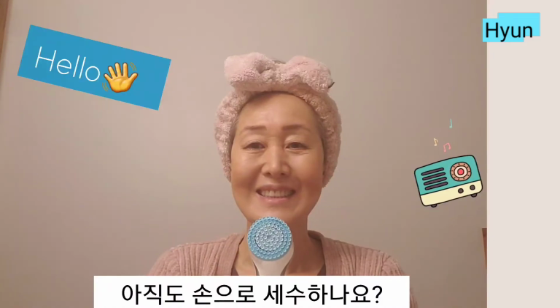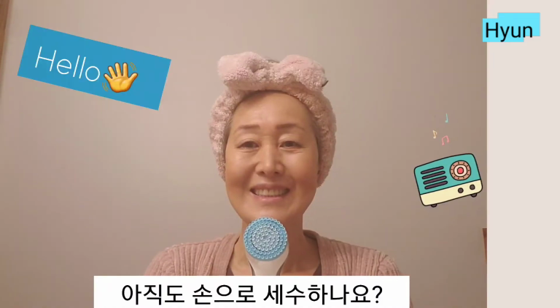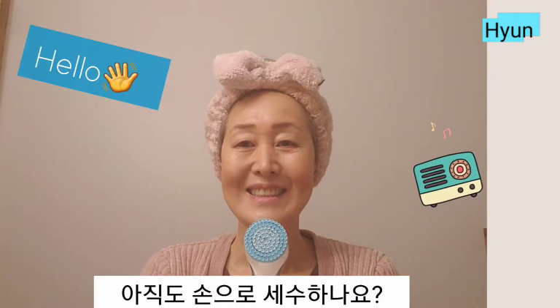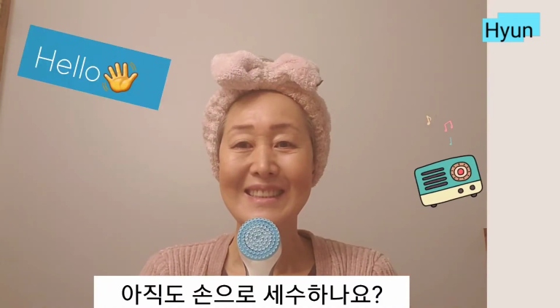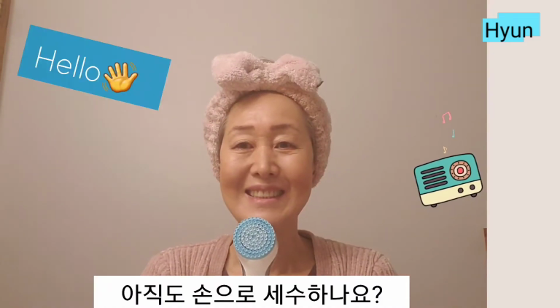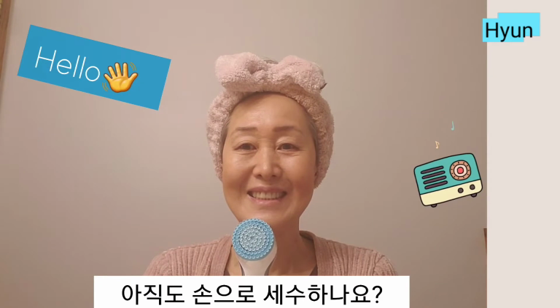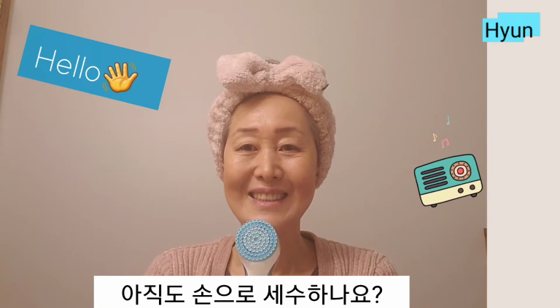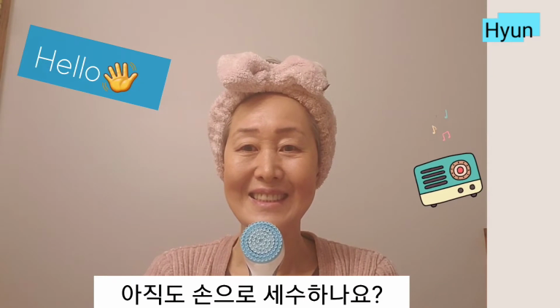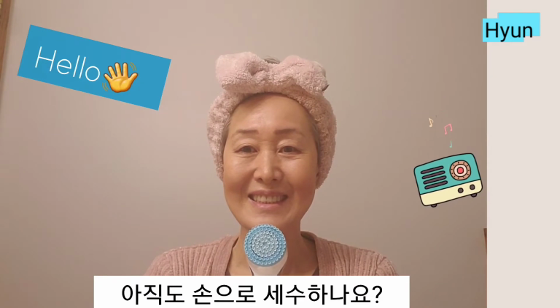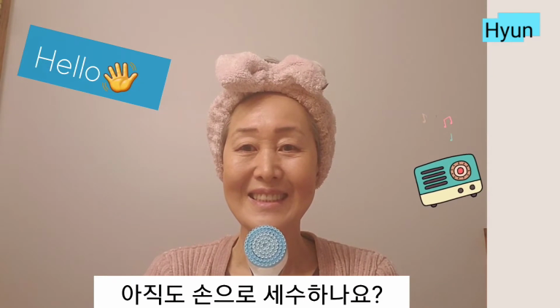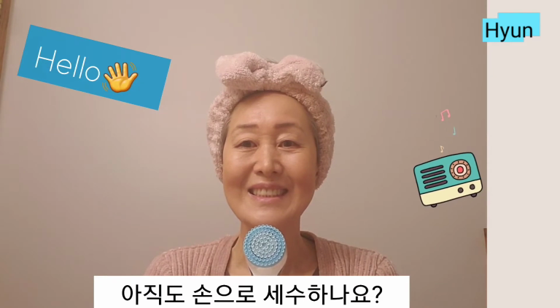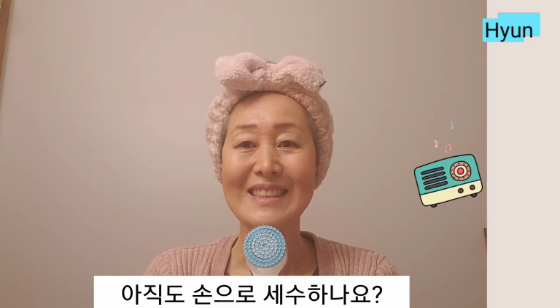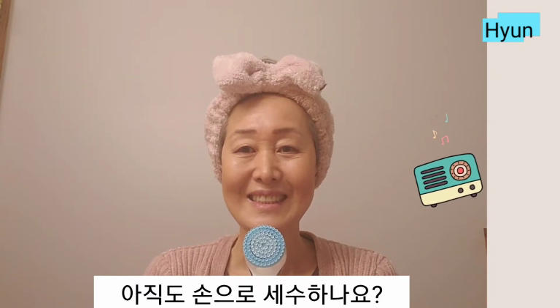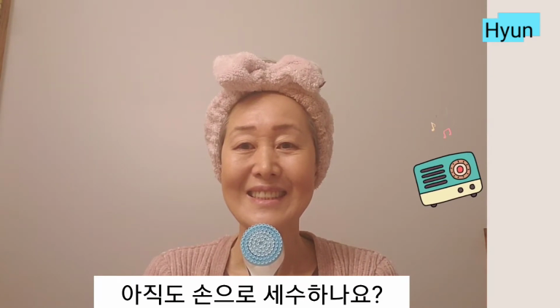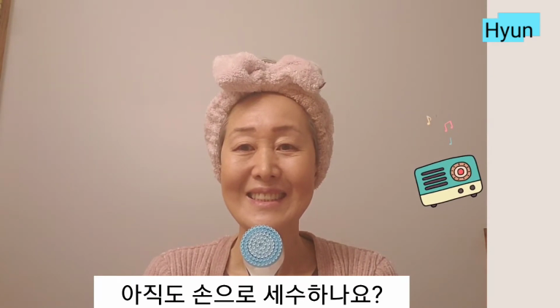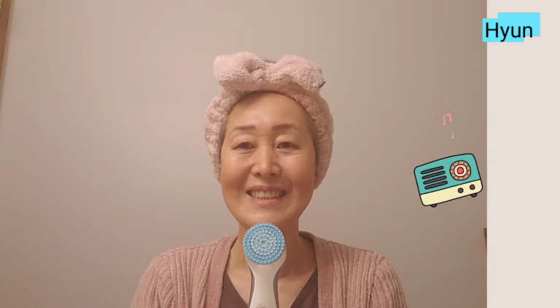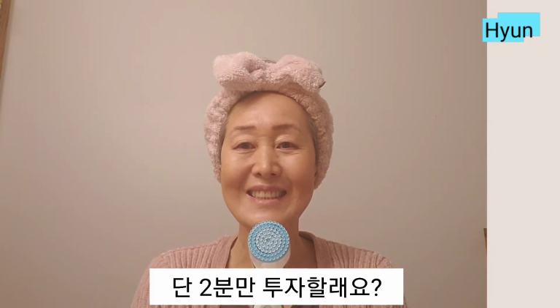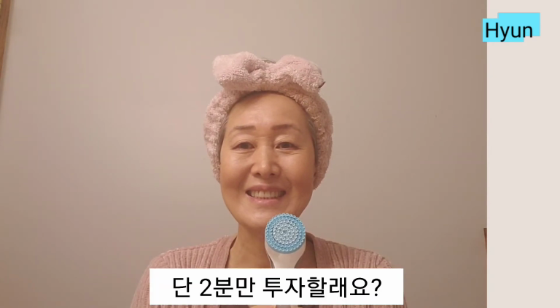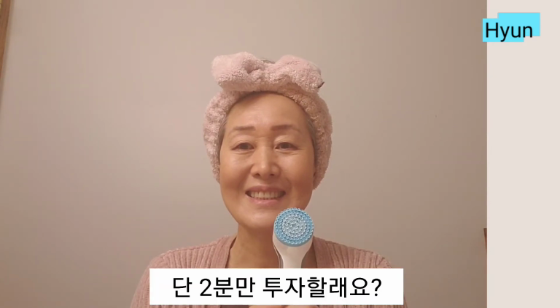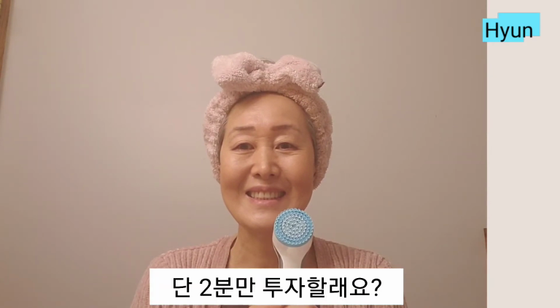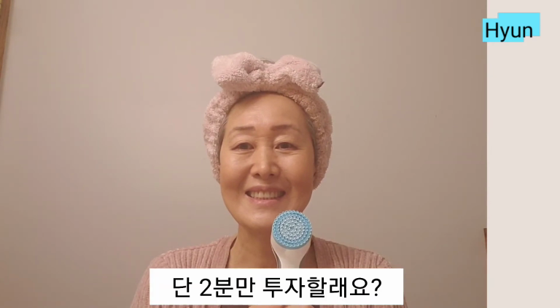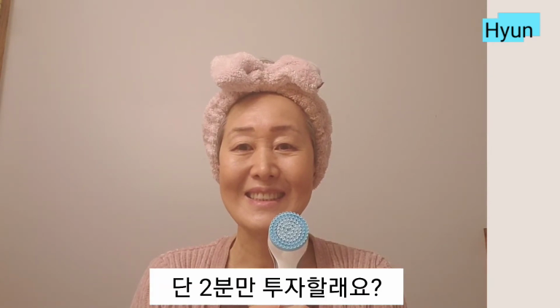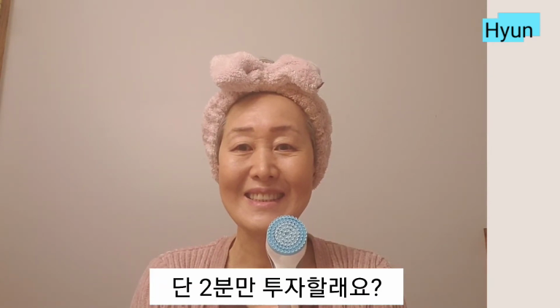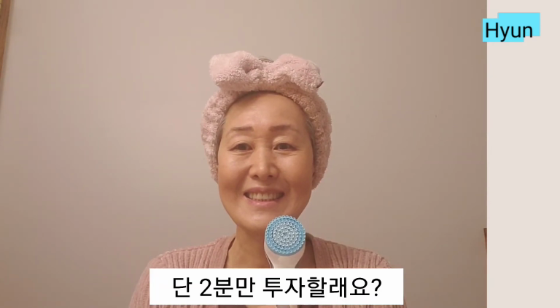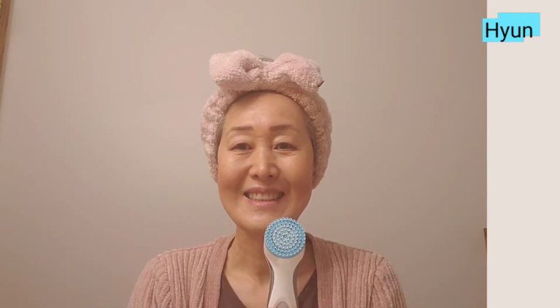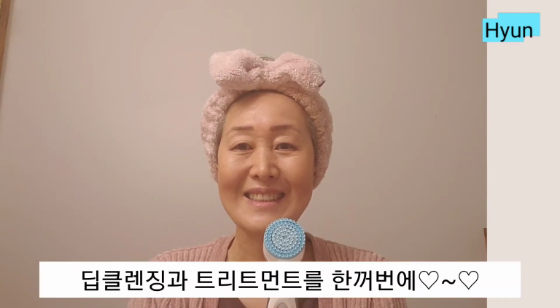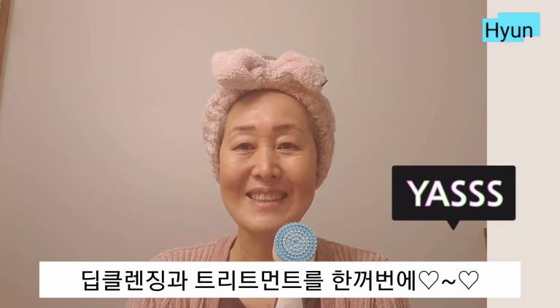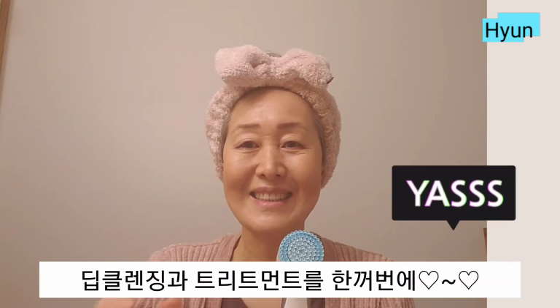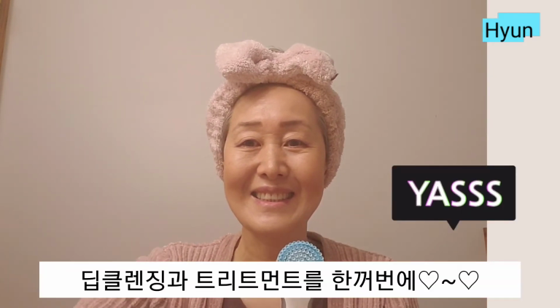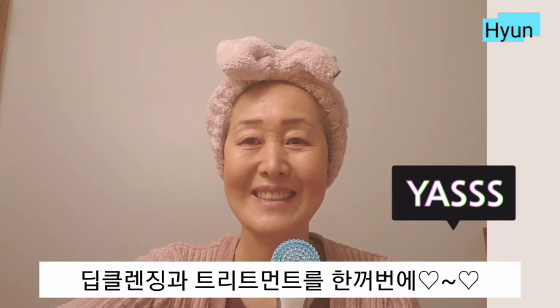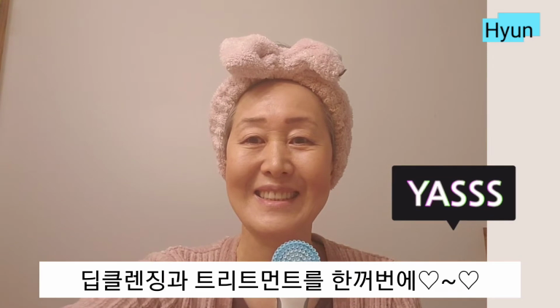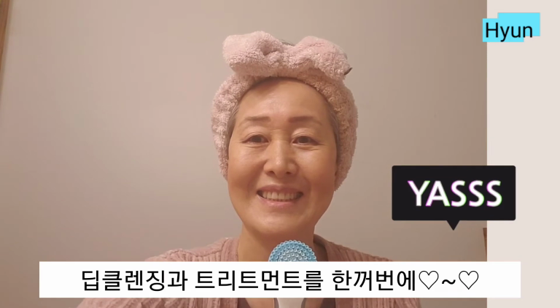Hello! Are you still using your hands to wash your face? Invest two minutes for deep cleansing and treatment.